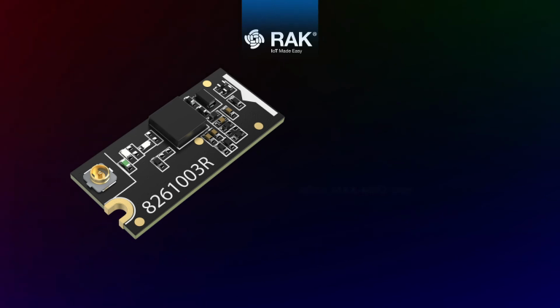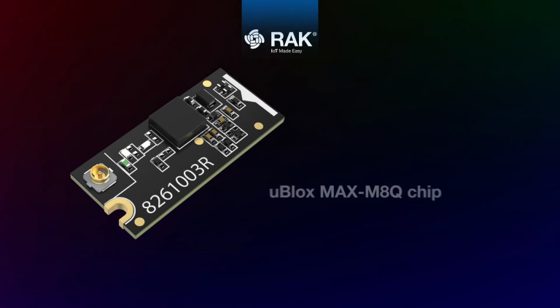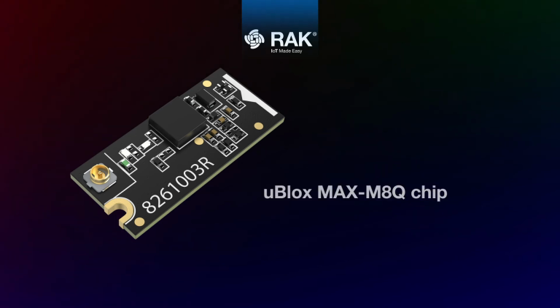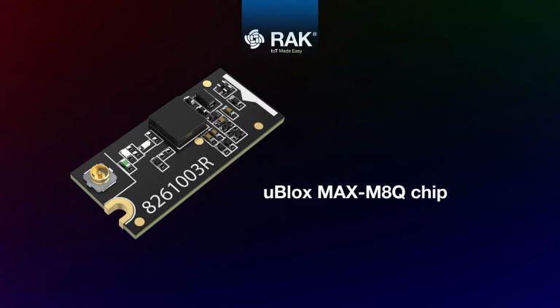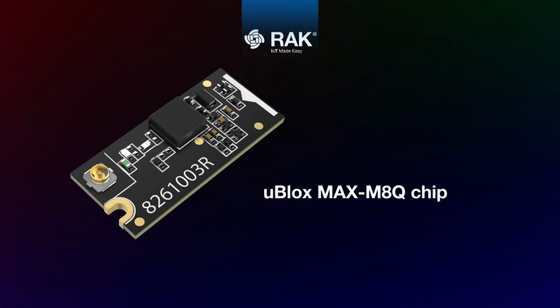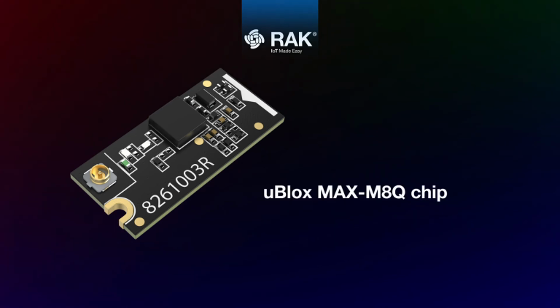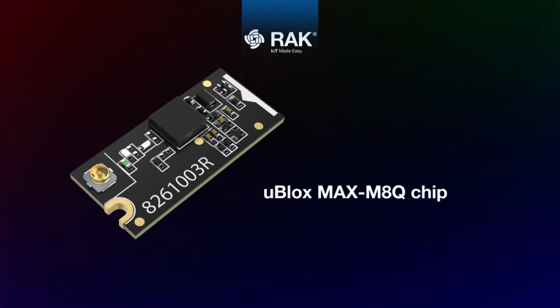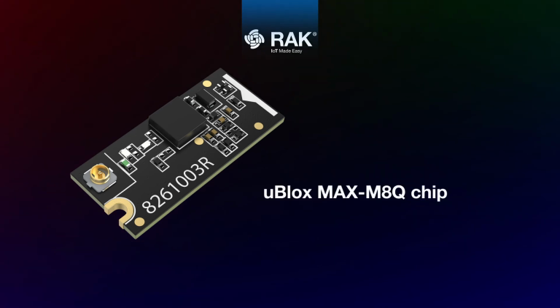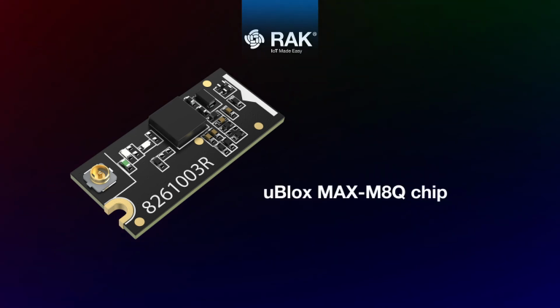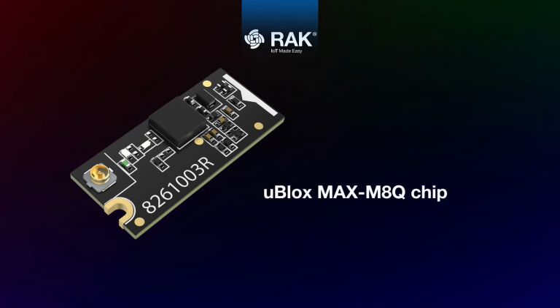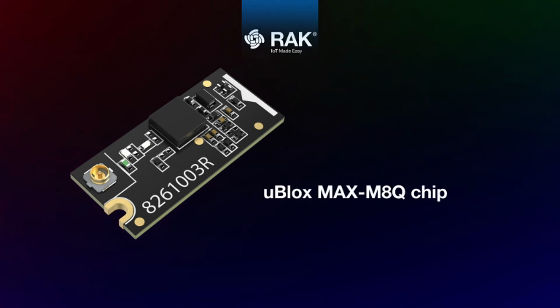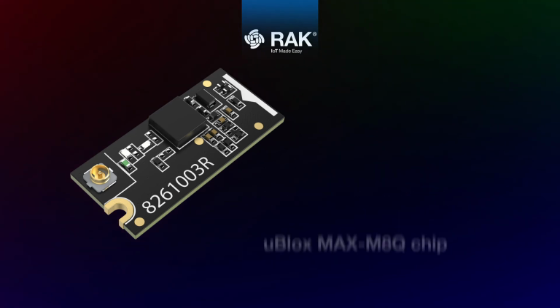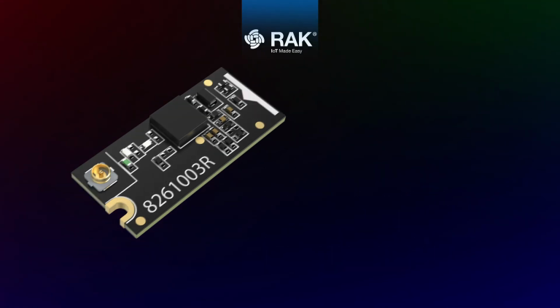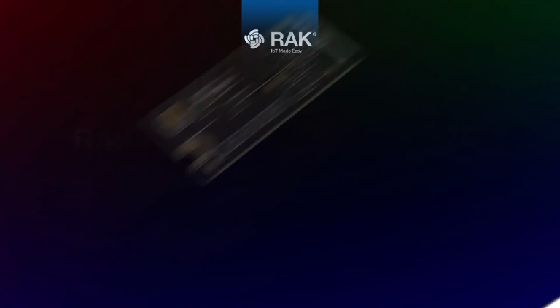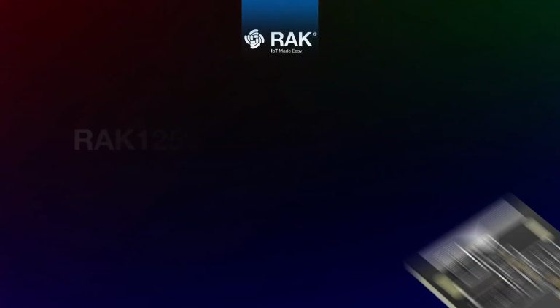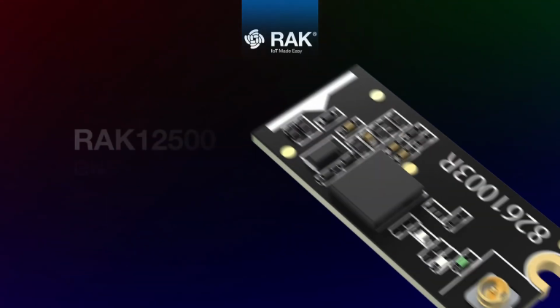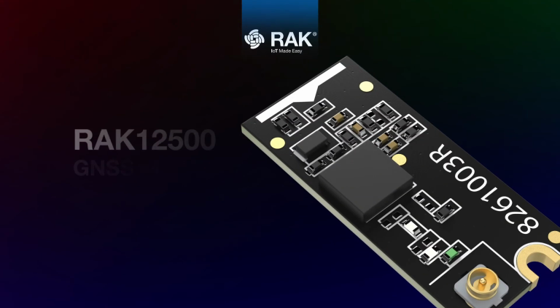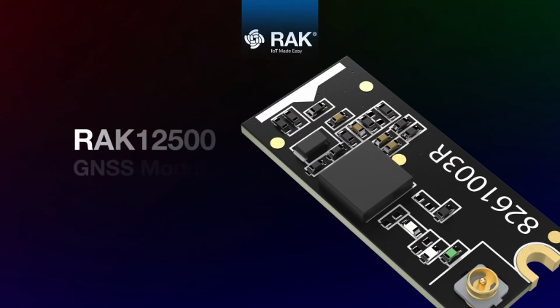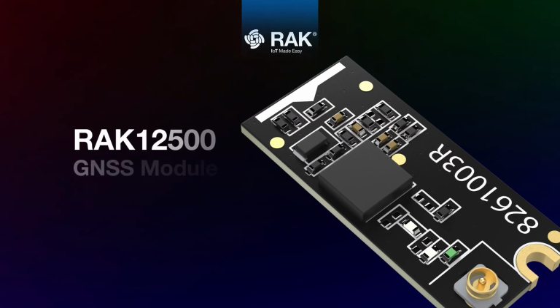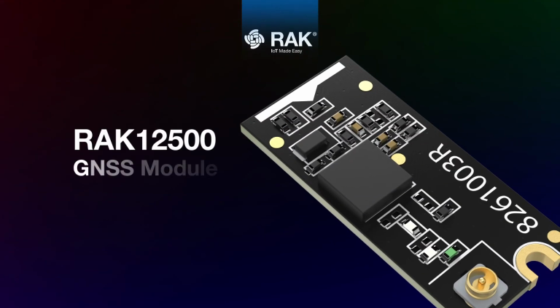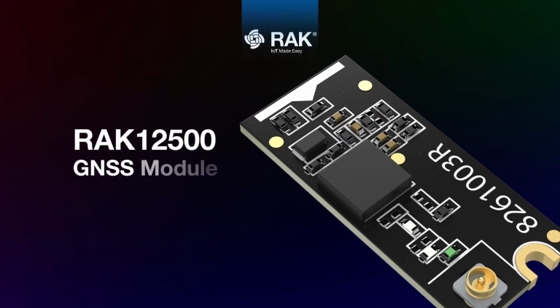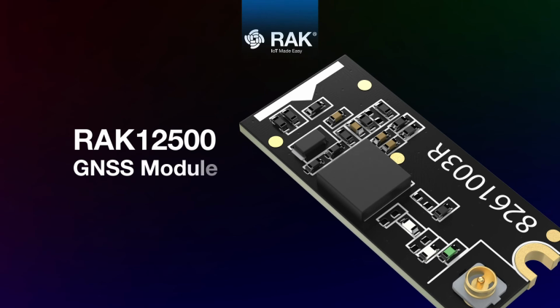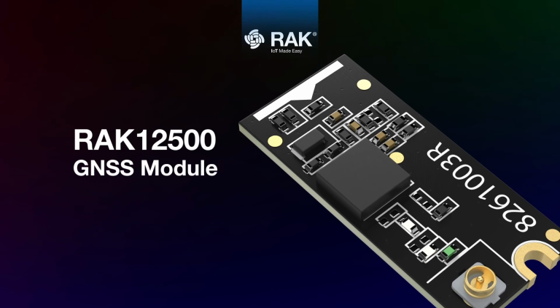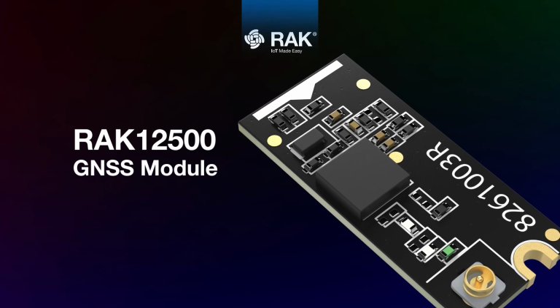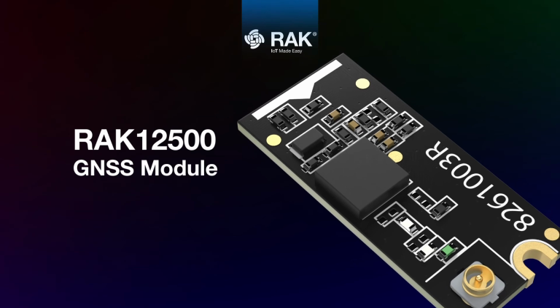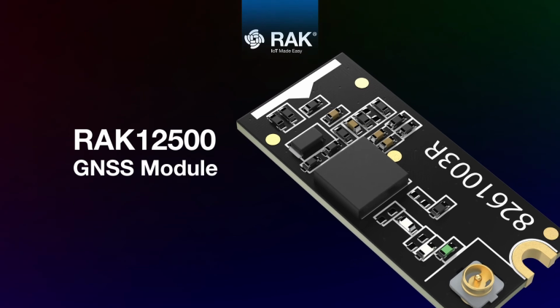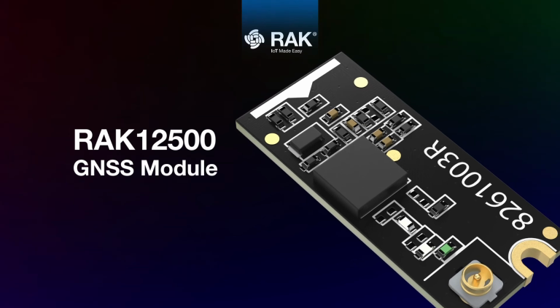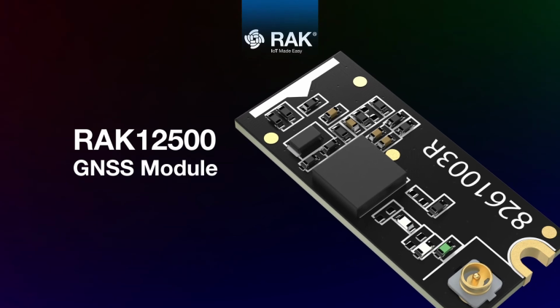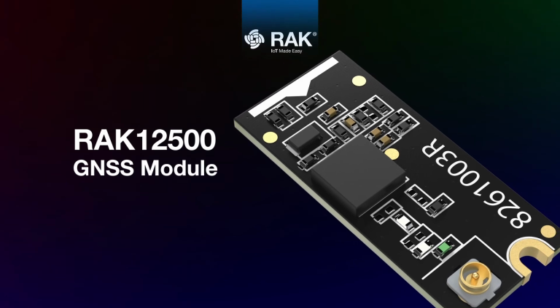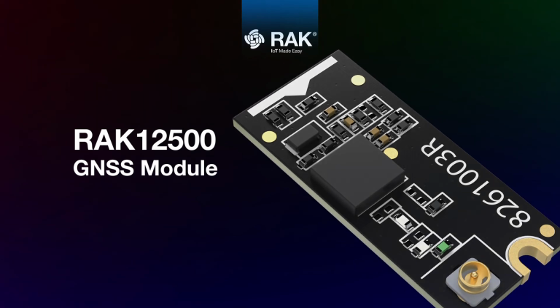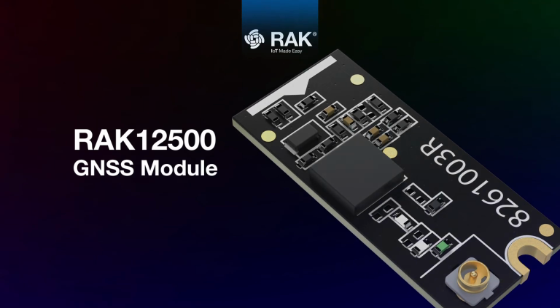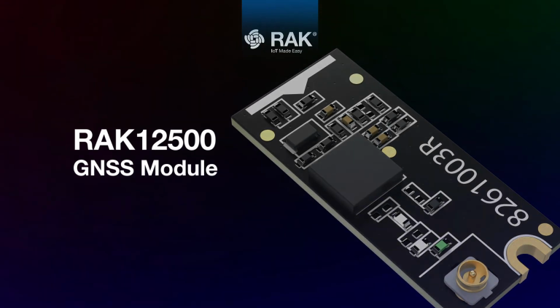Powered by the UBLOX MAX-M8Q chip. RAC 12500 GNSS module.